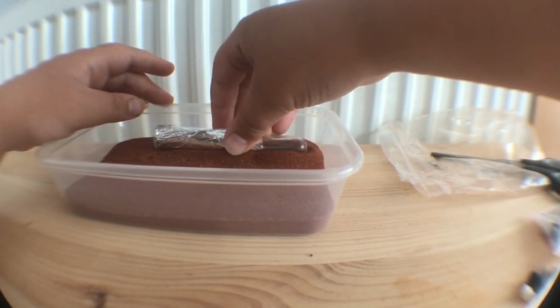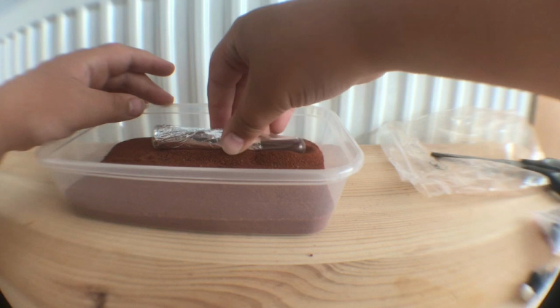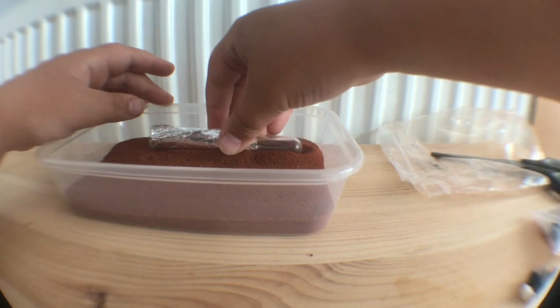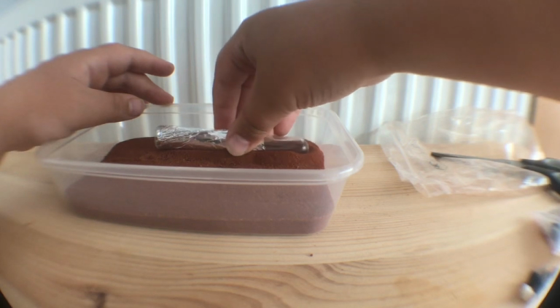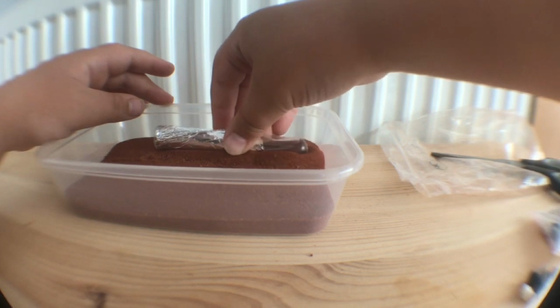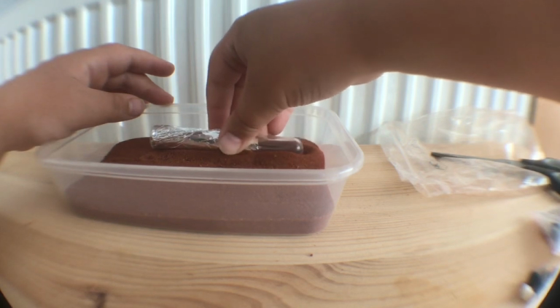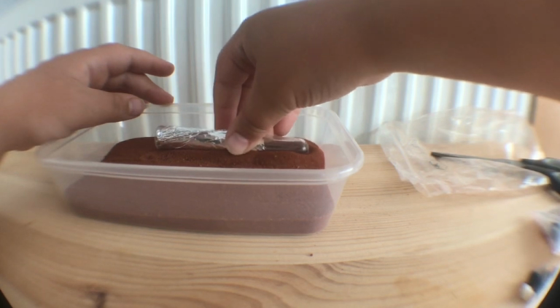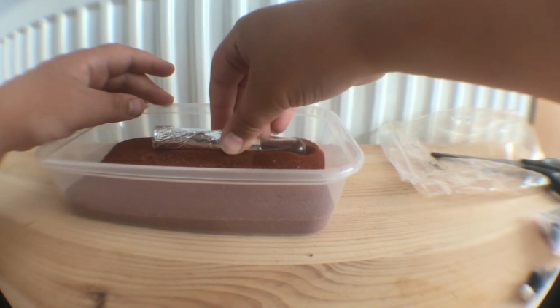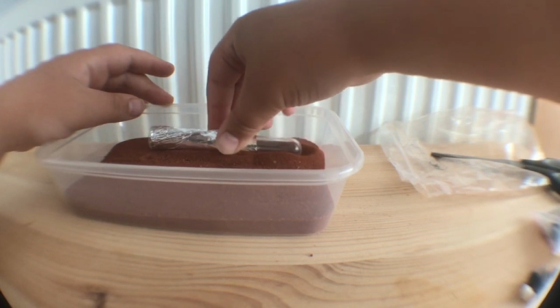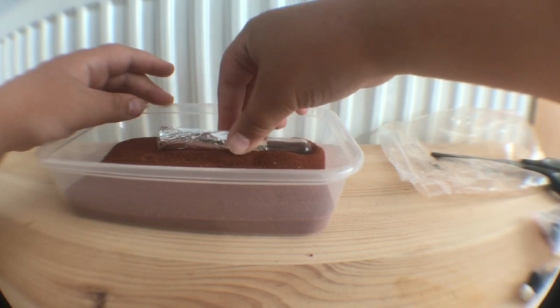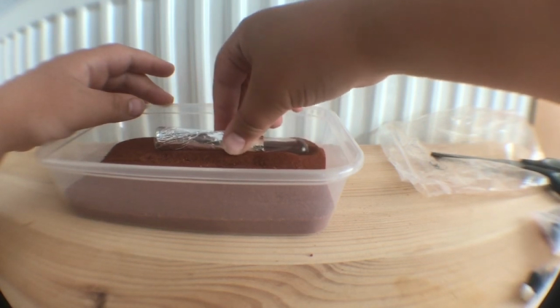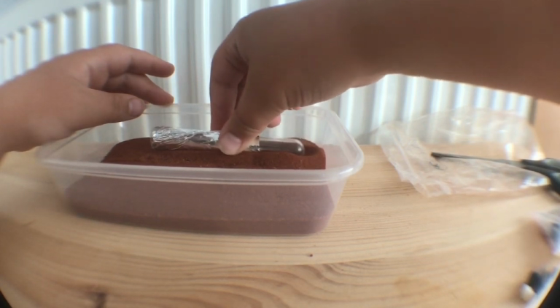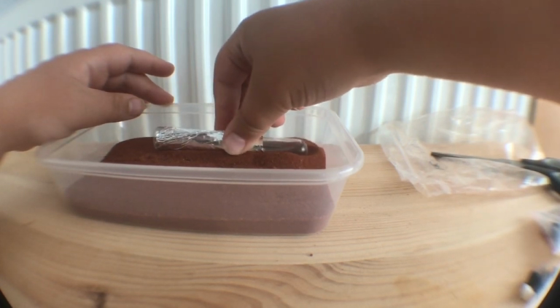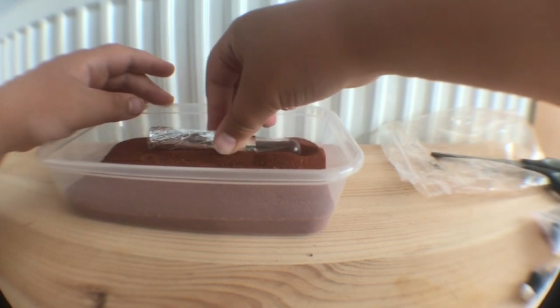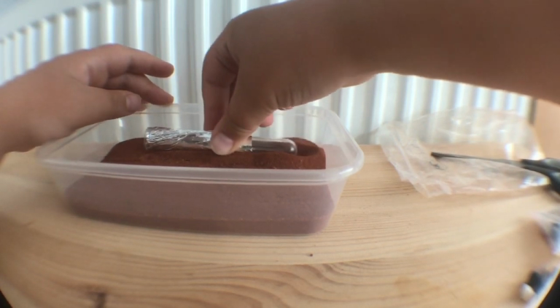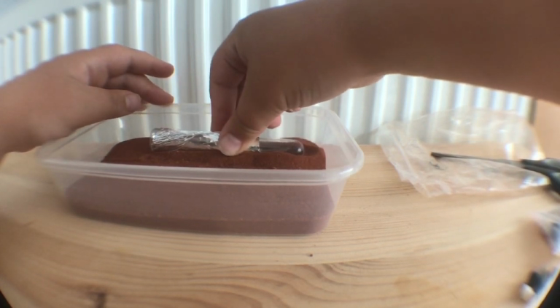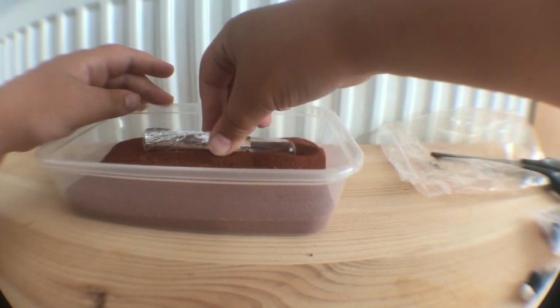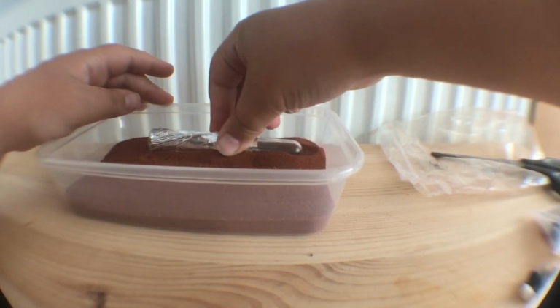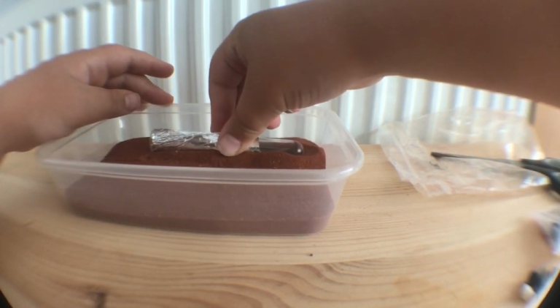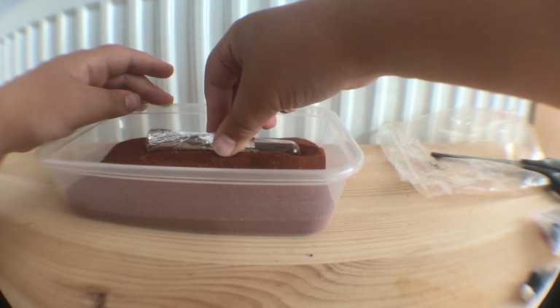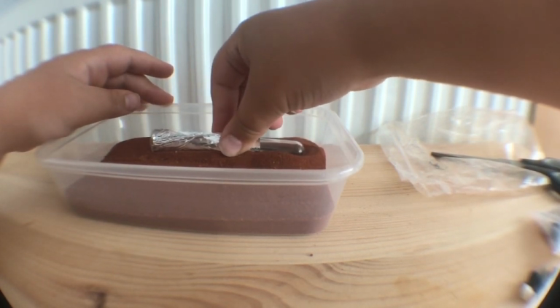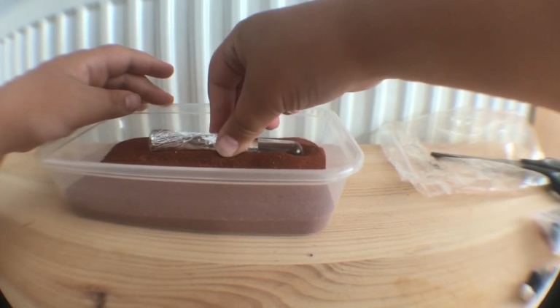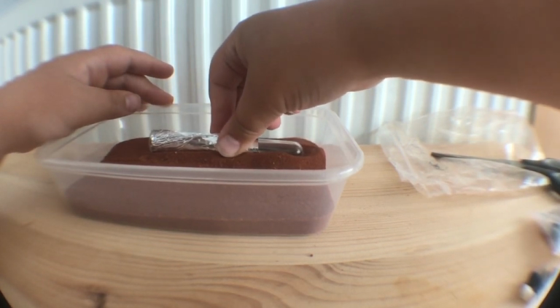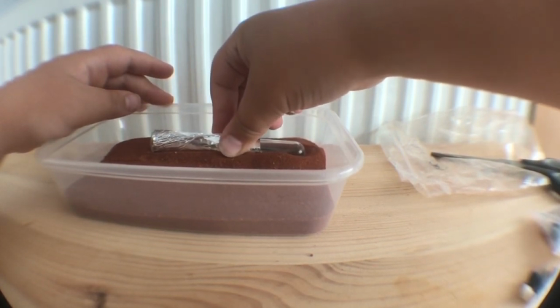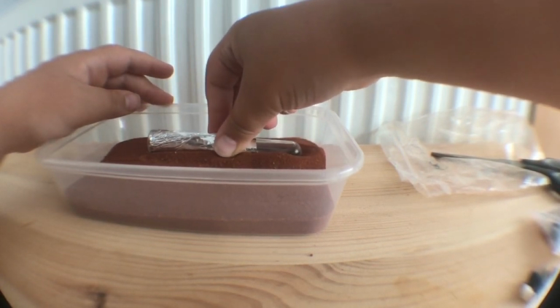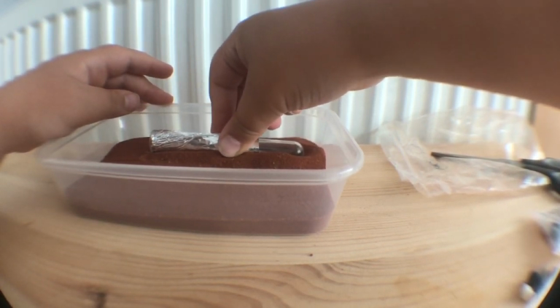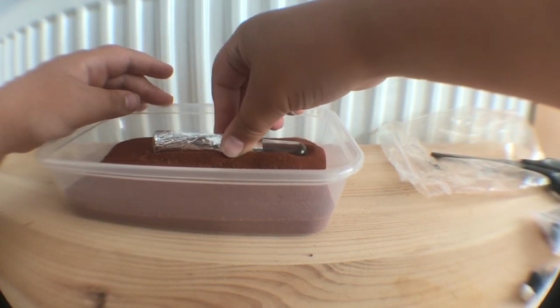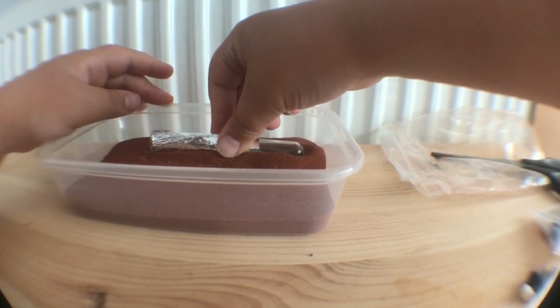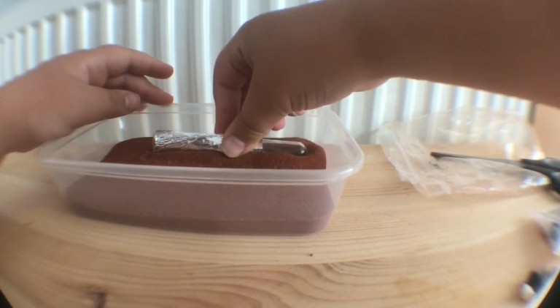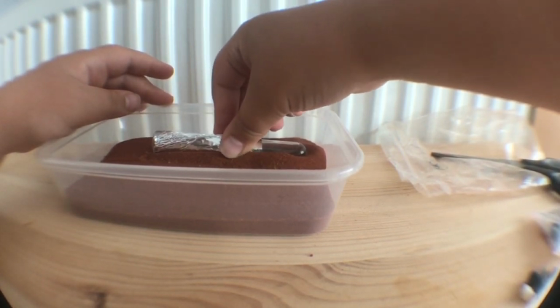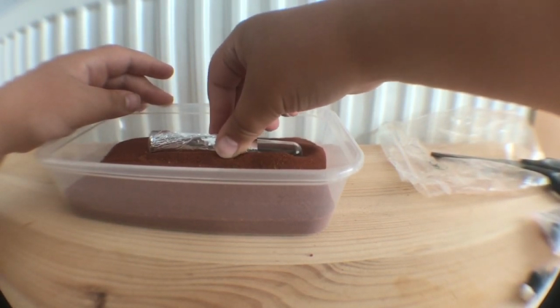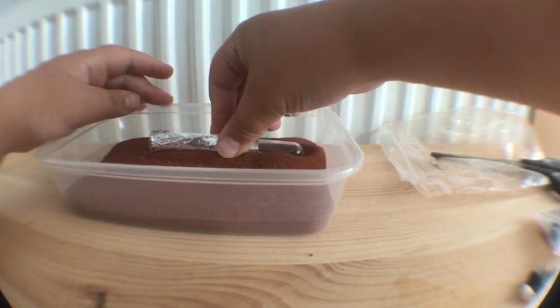If you want, you can semi-bury the test tube. This stops it from rolling around.